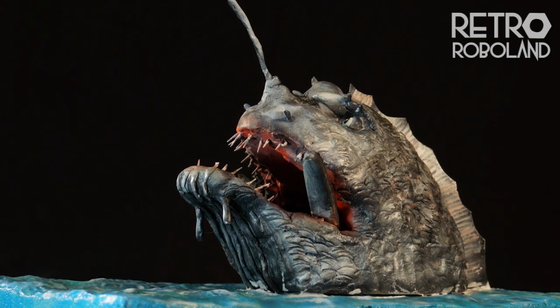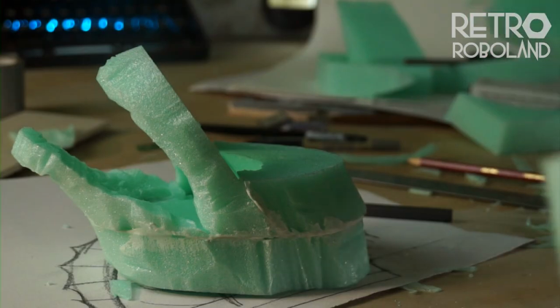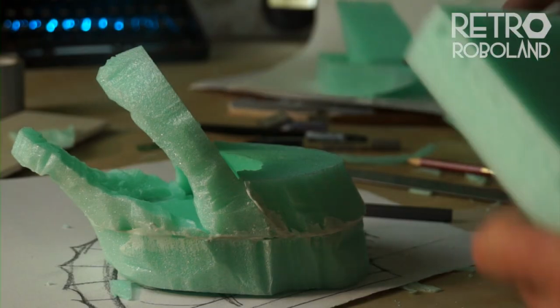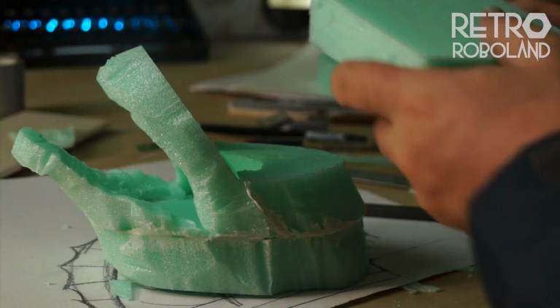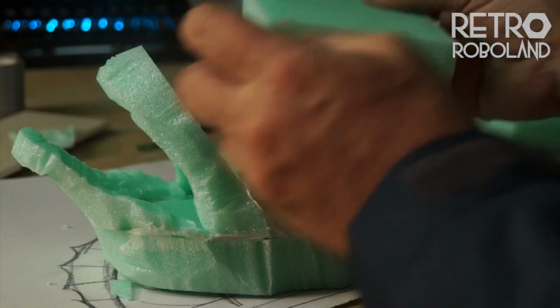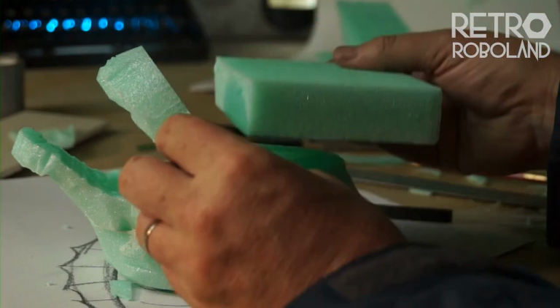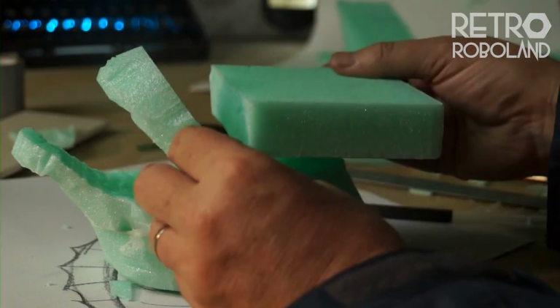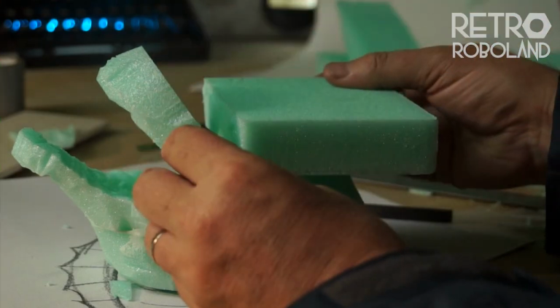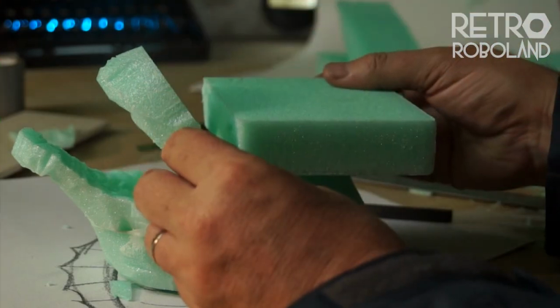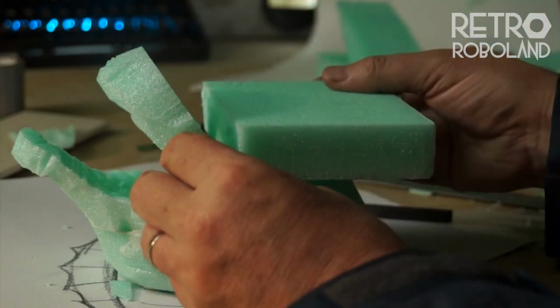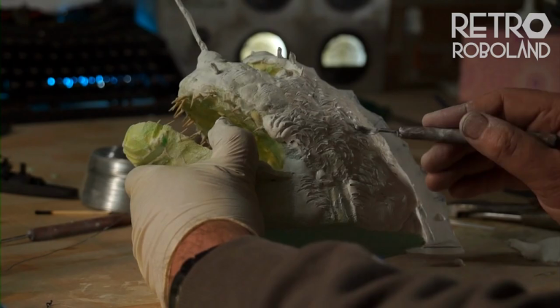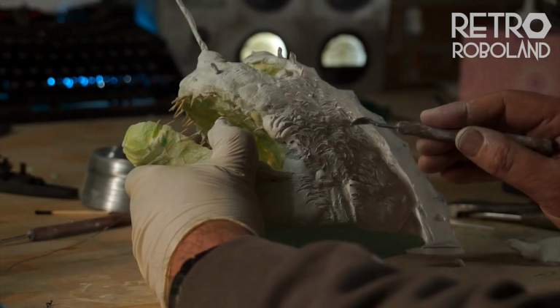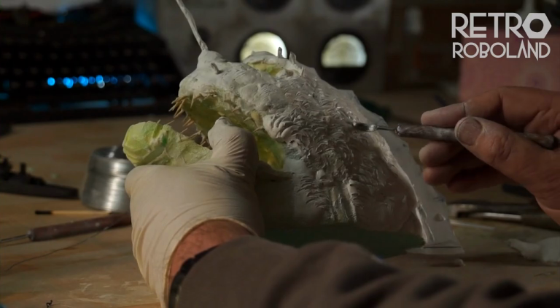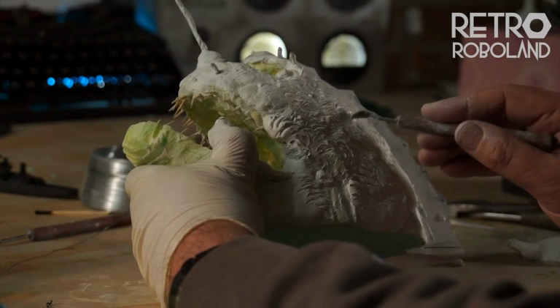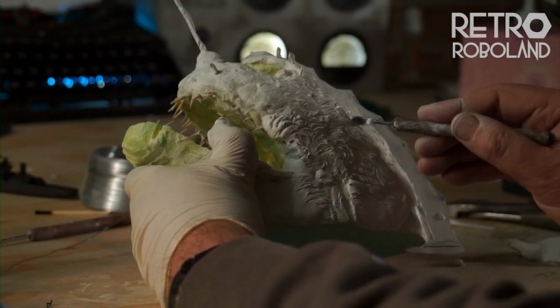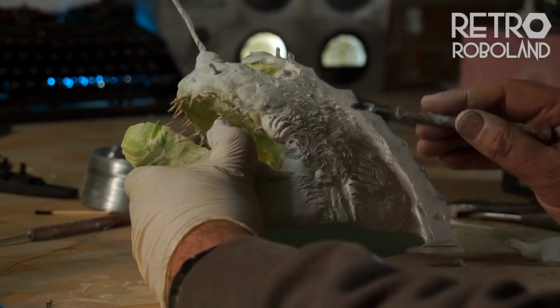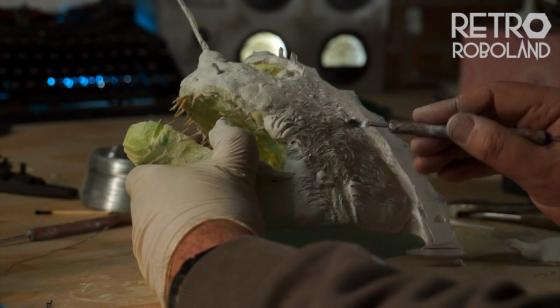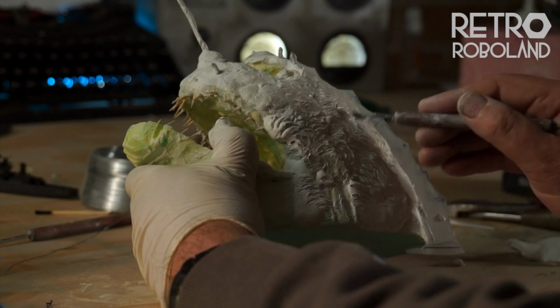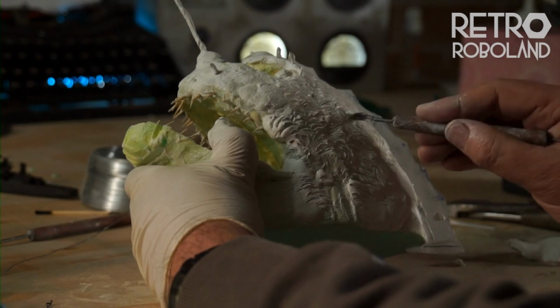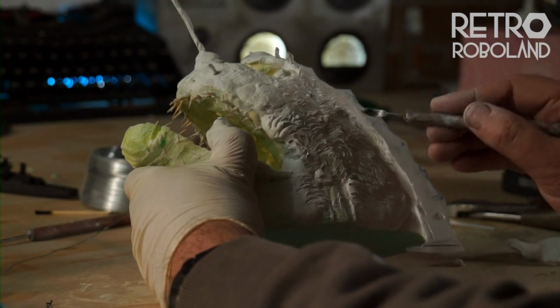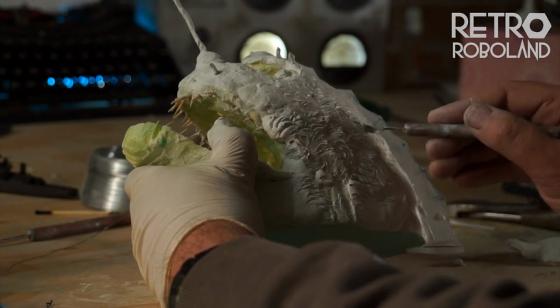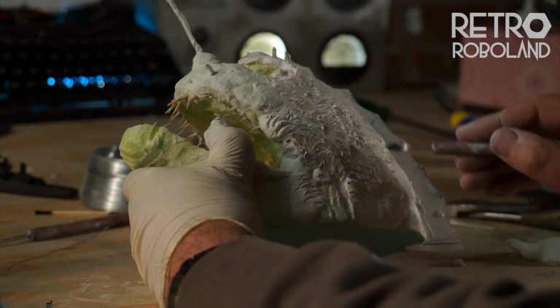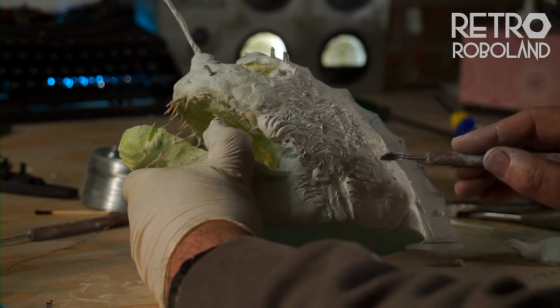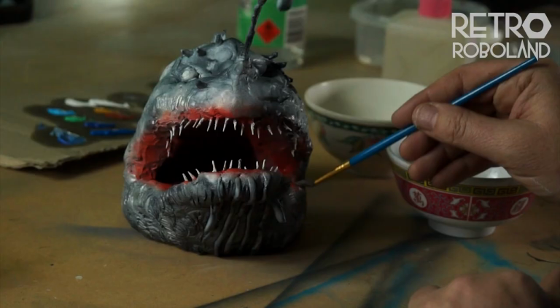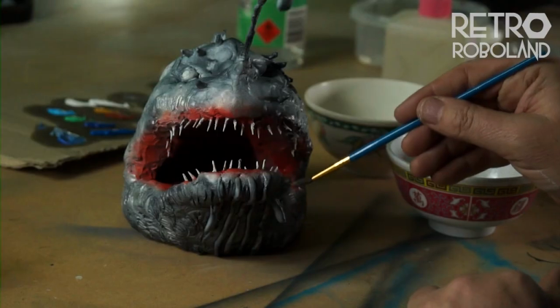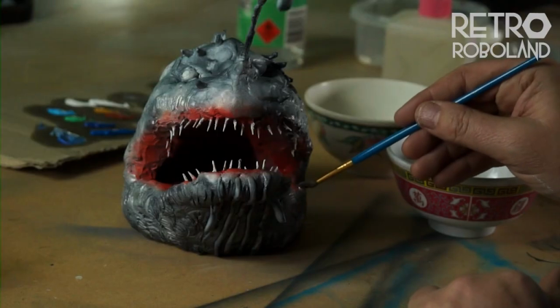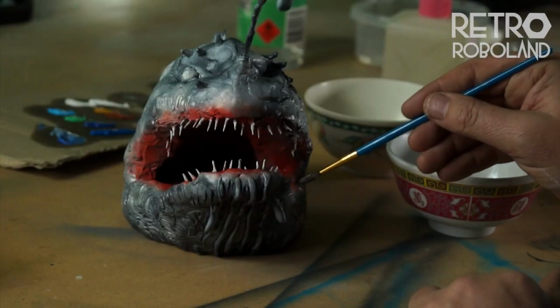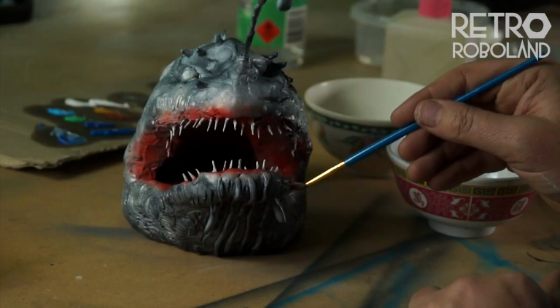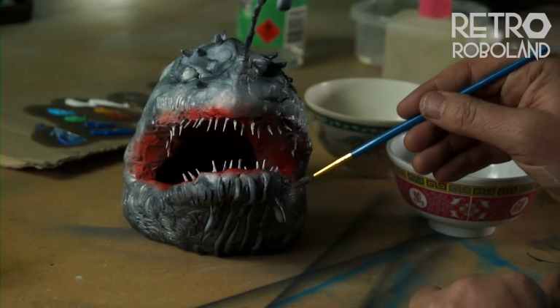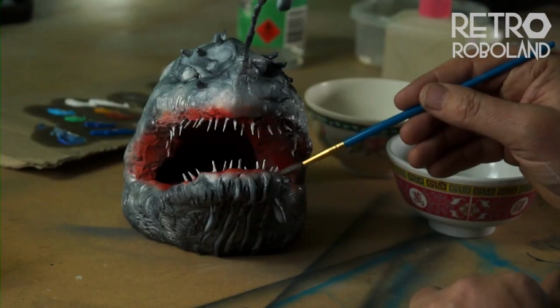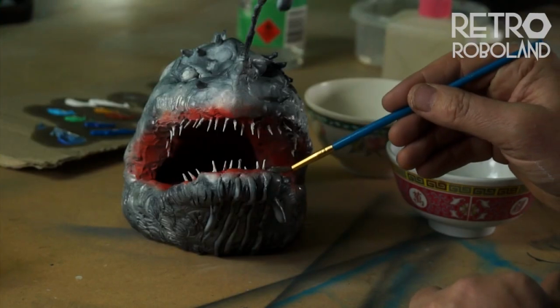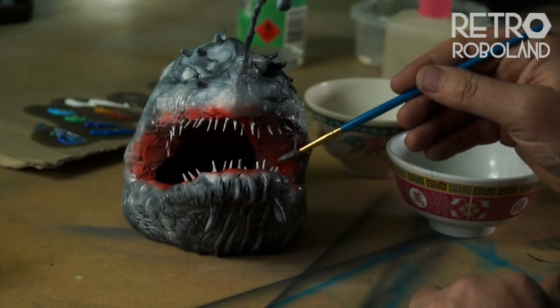So I made this sea monster from XPS foam and sculpting epoxy putty. Check it out.